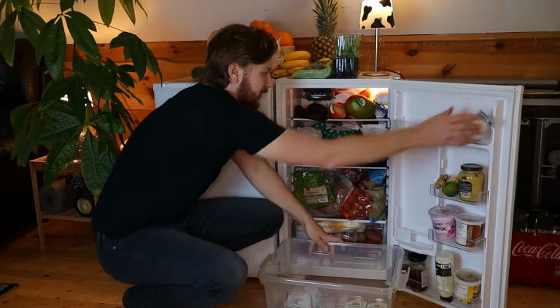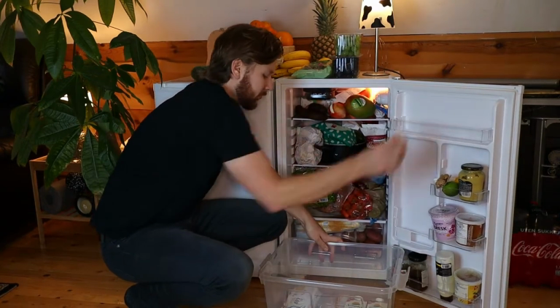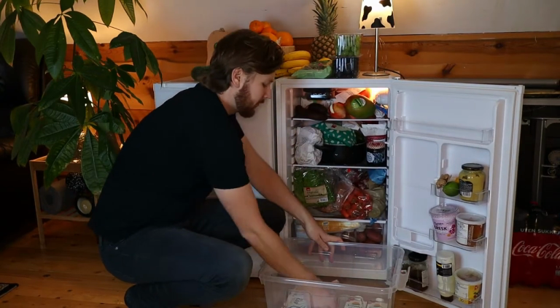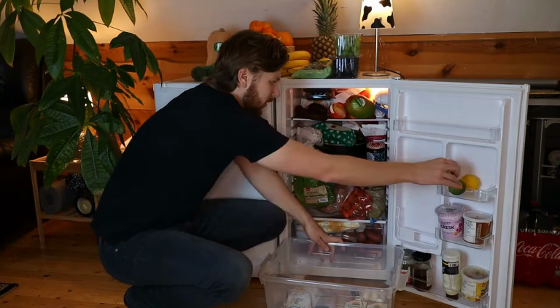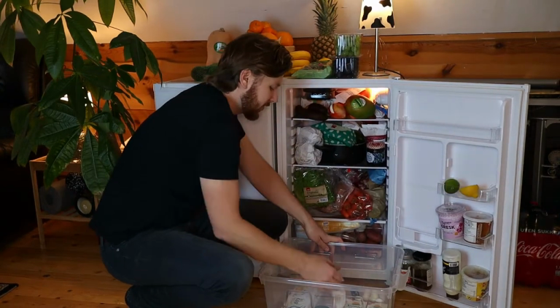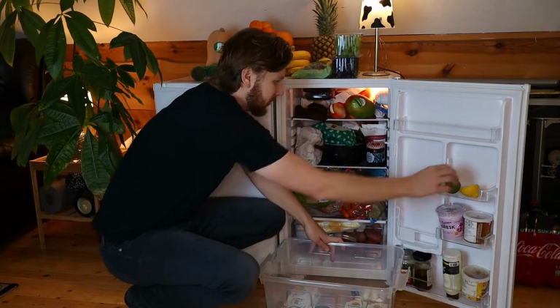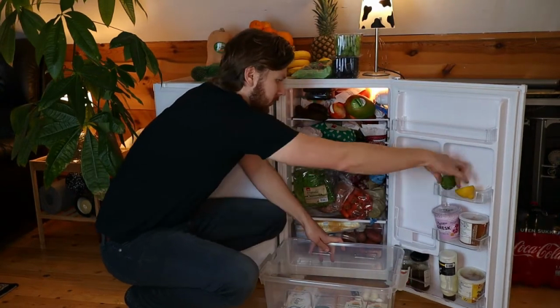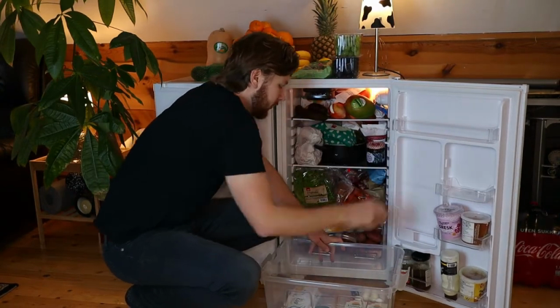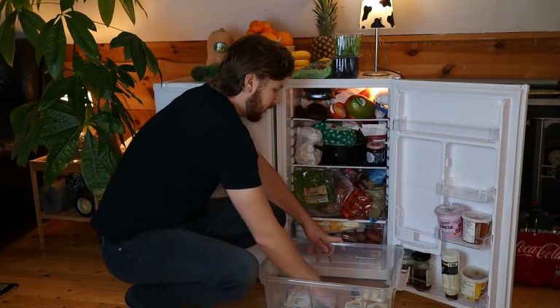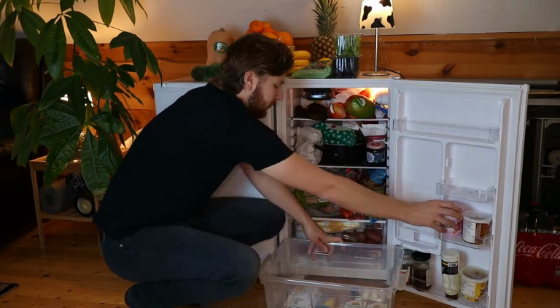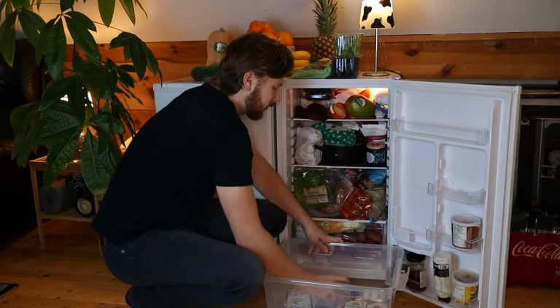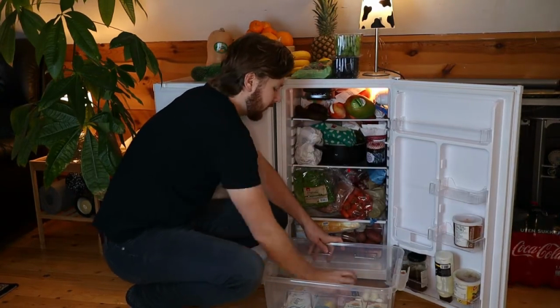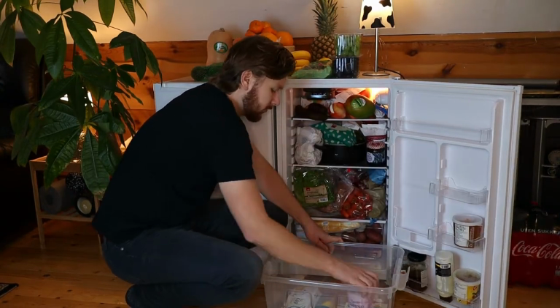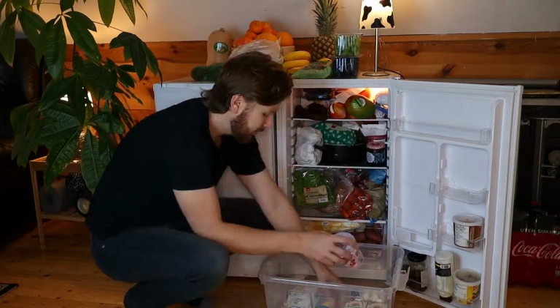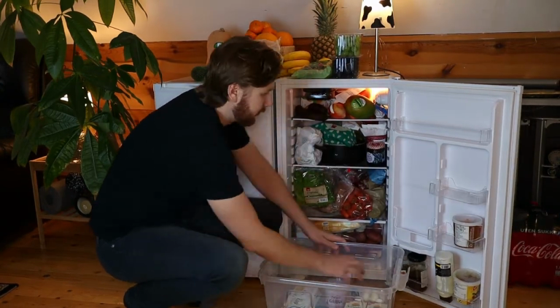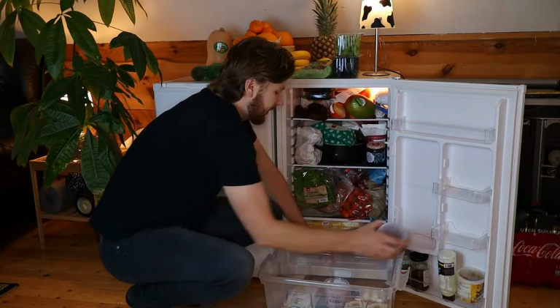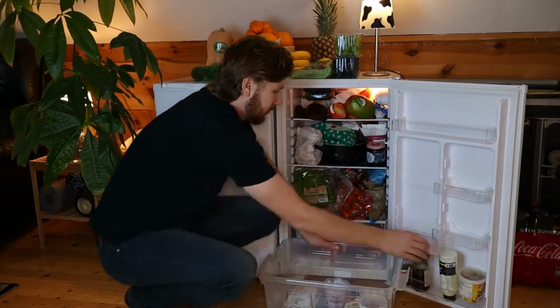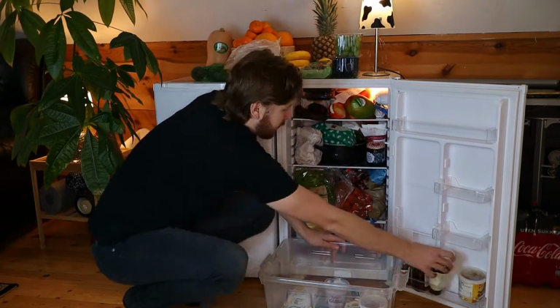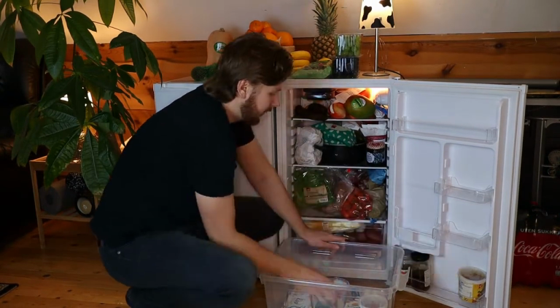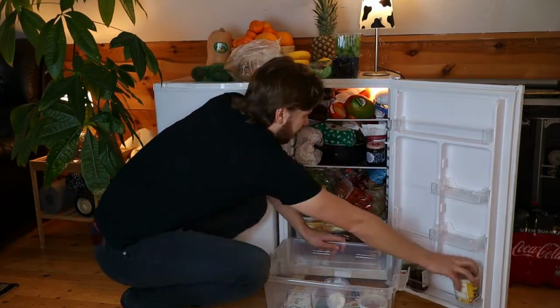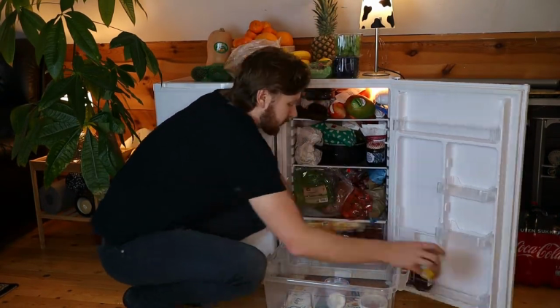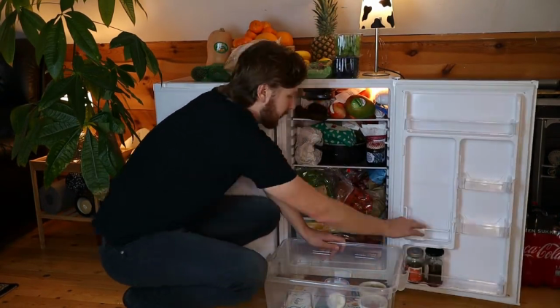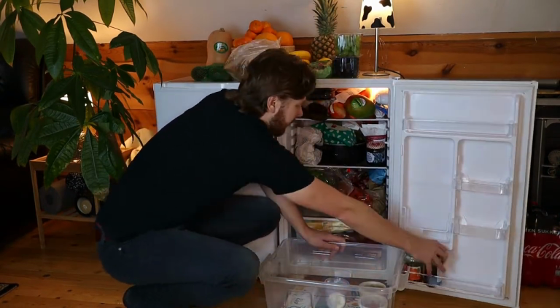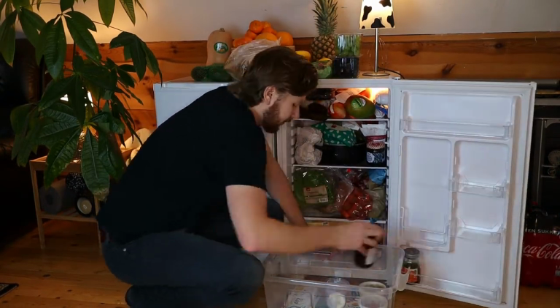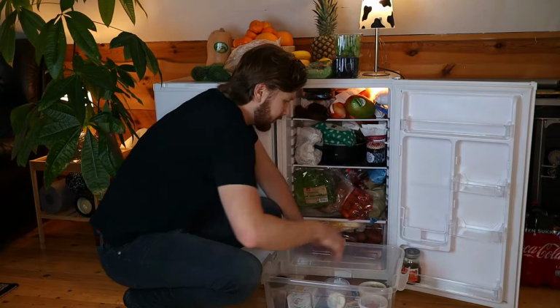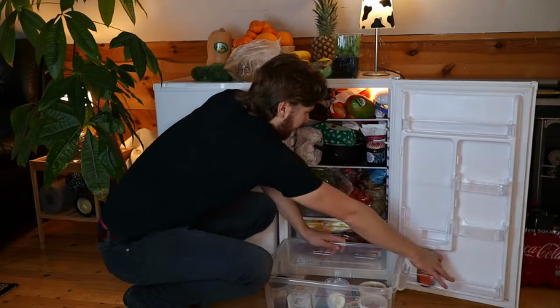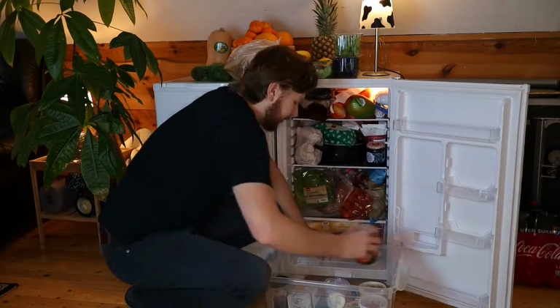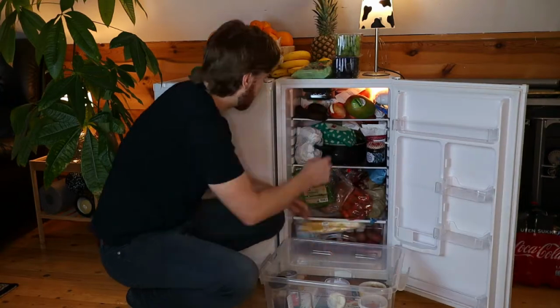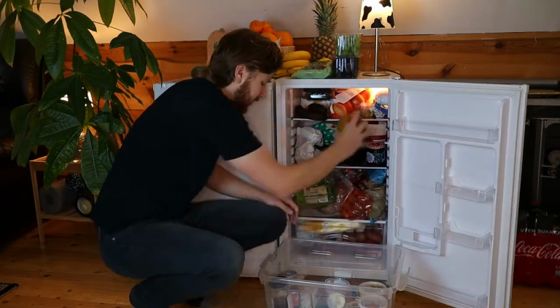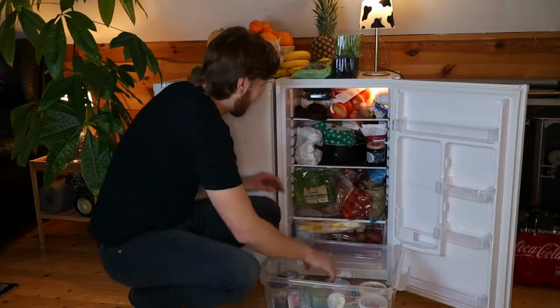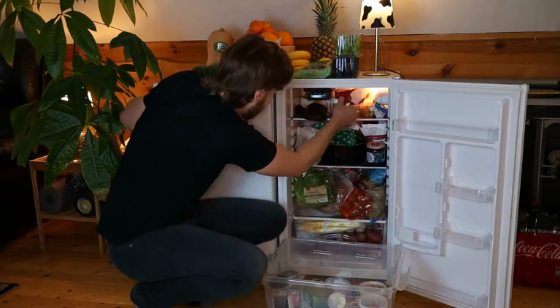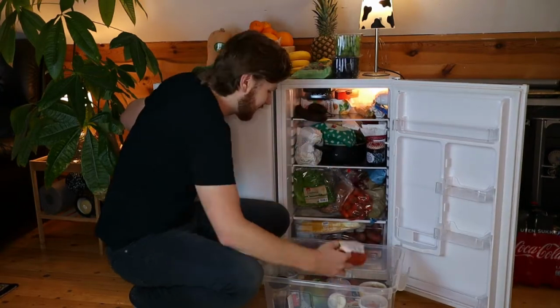Hey guys, it's Tor here. For today's video, we'll be organizing and cleaning my mini fridge.